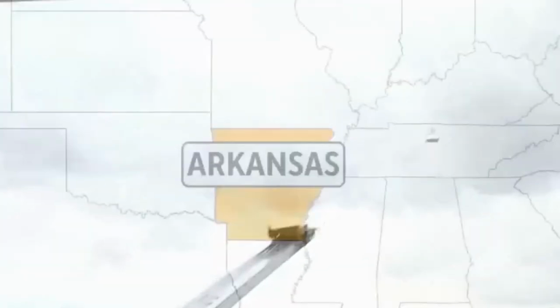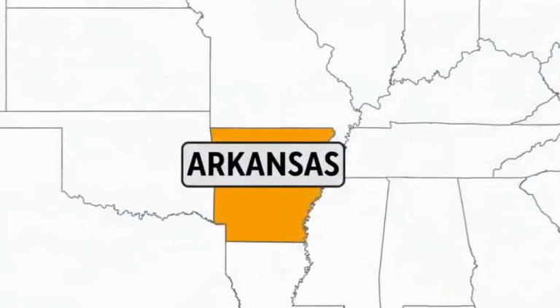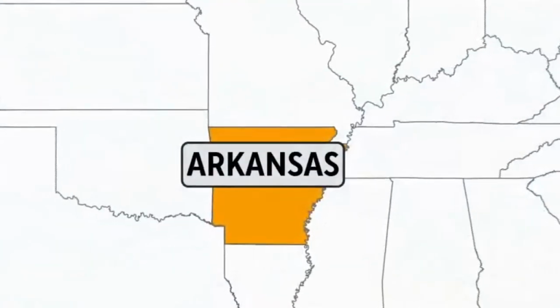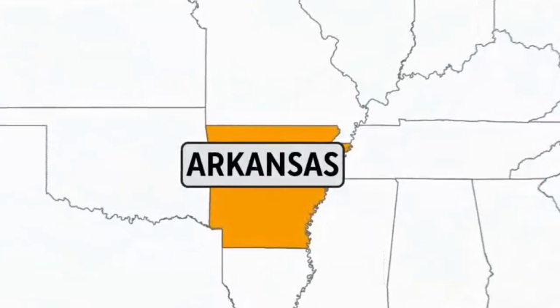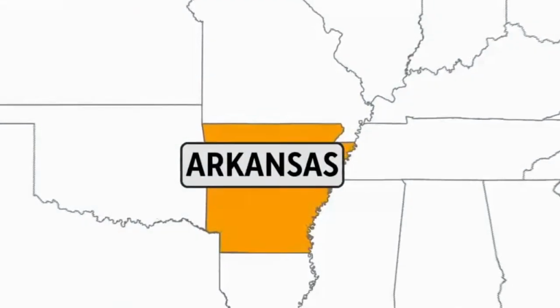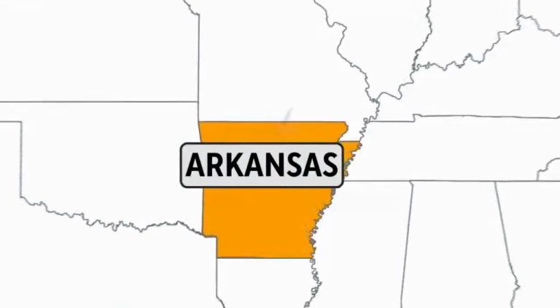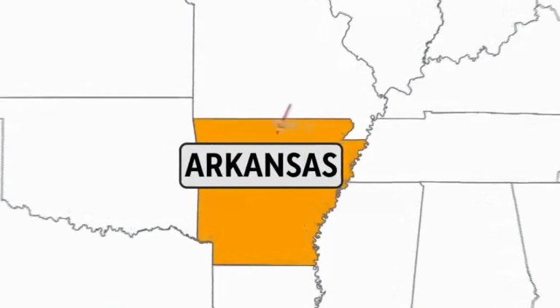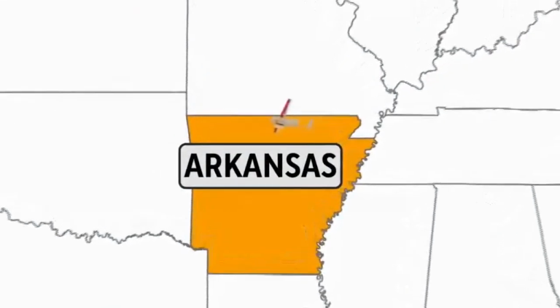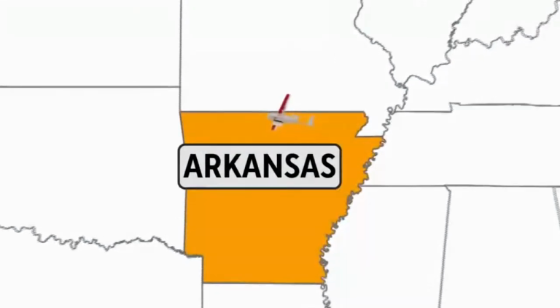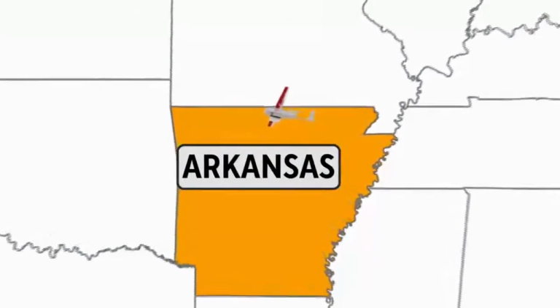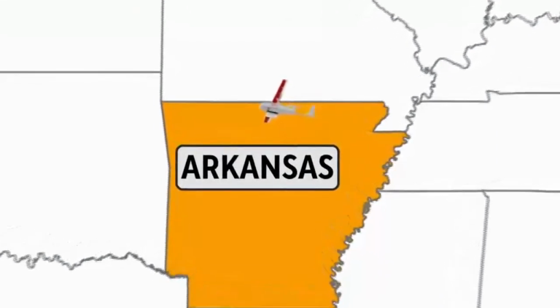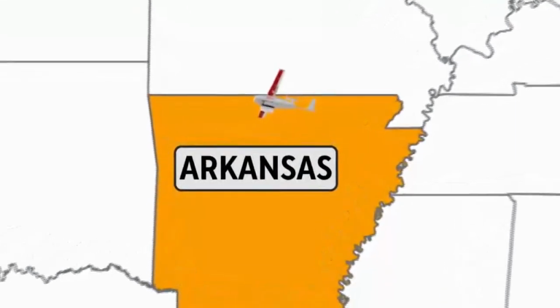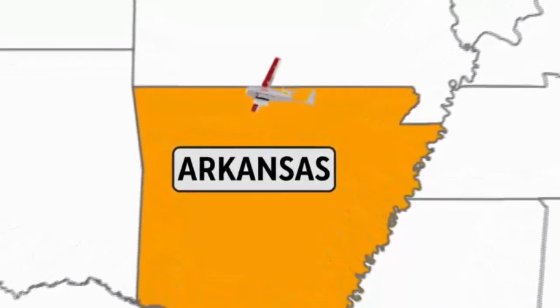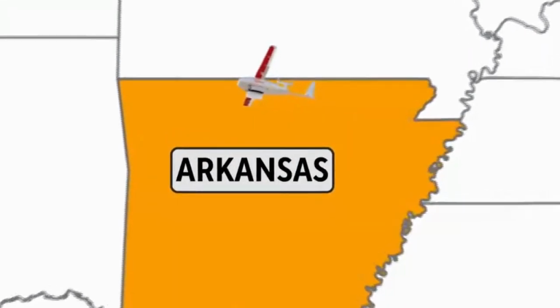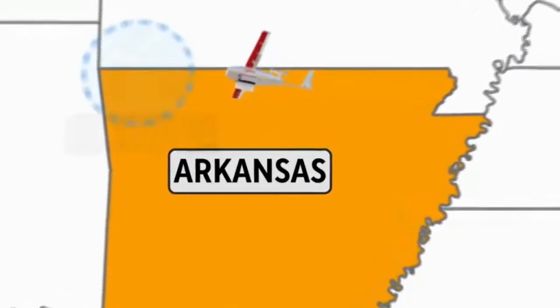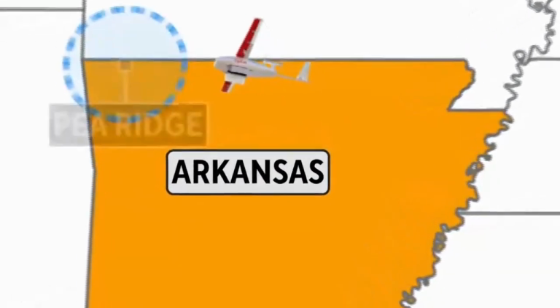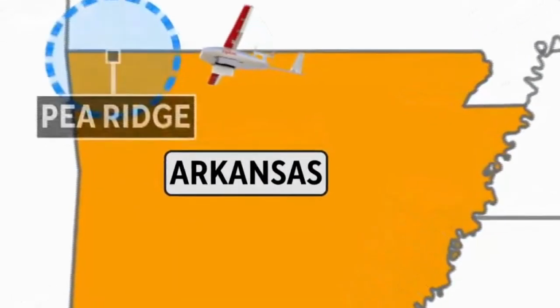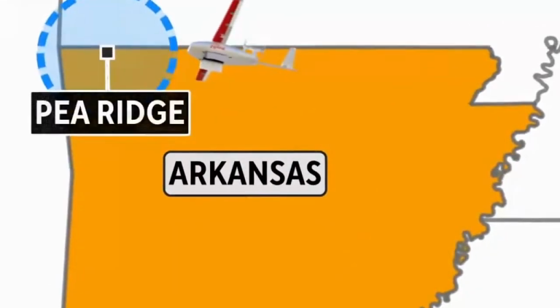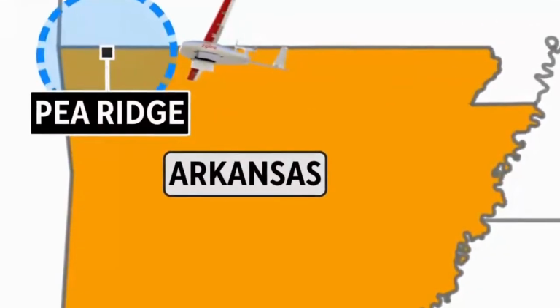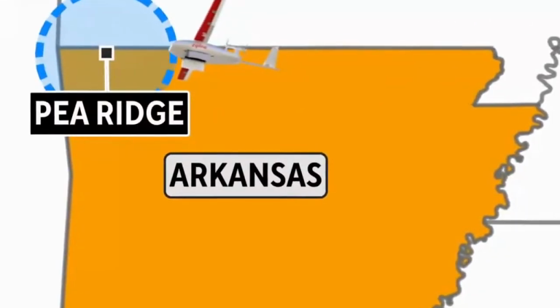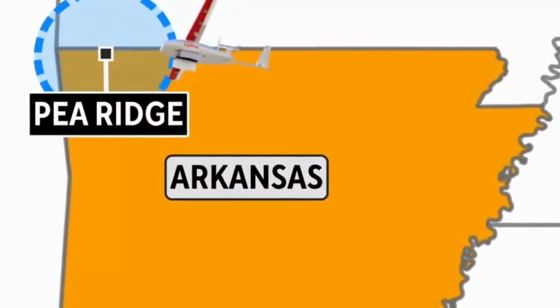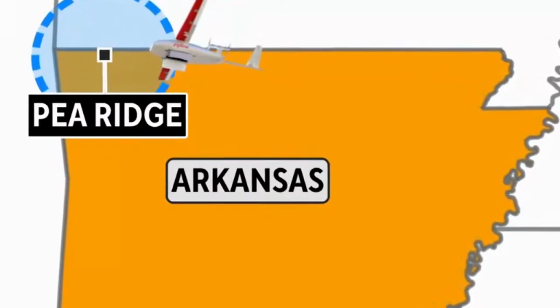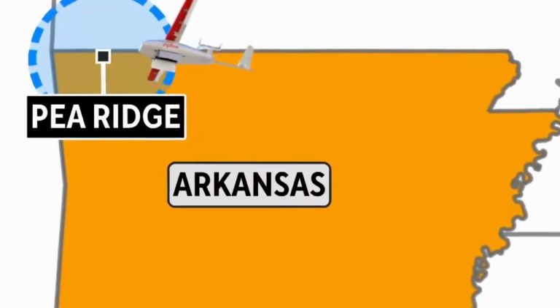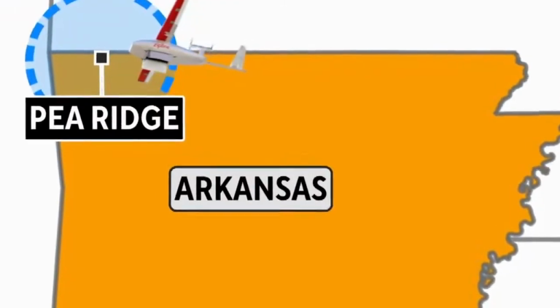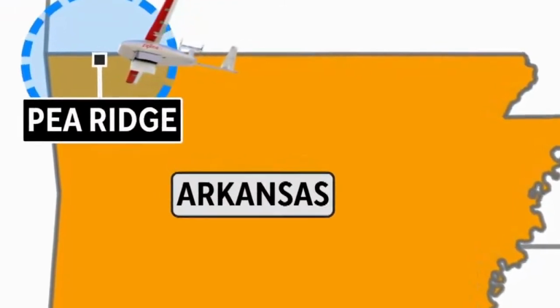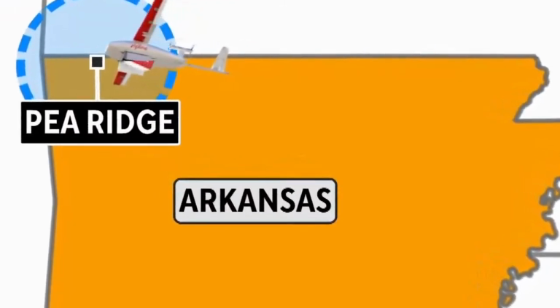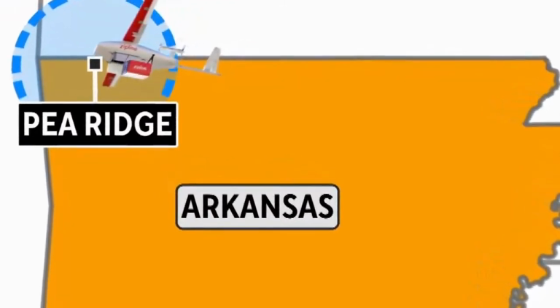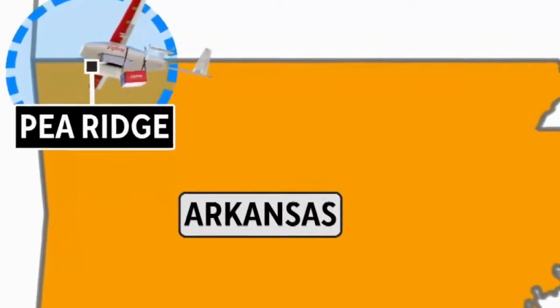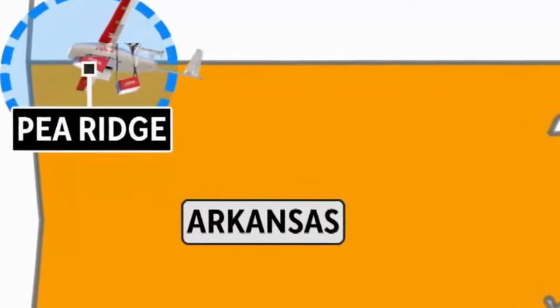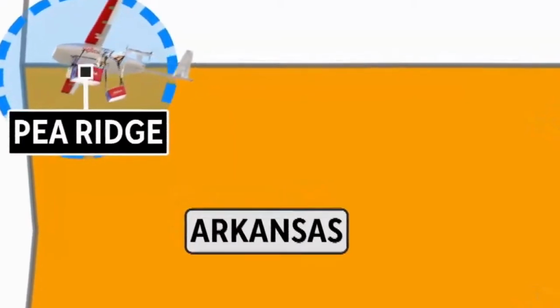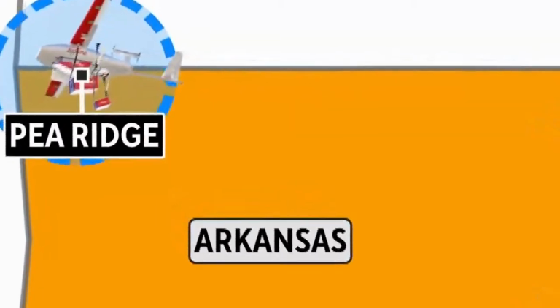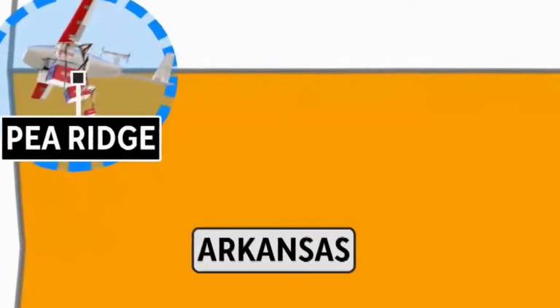For now, these Zips, as they're called, are able to drop payloads within a 50-mile radius of Pea Ridge, Arkansas.